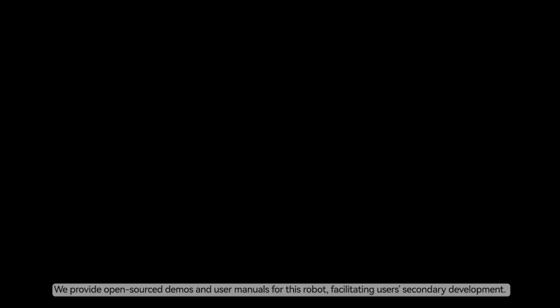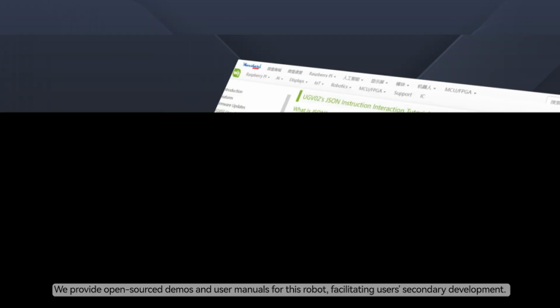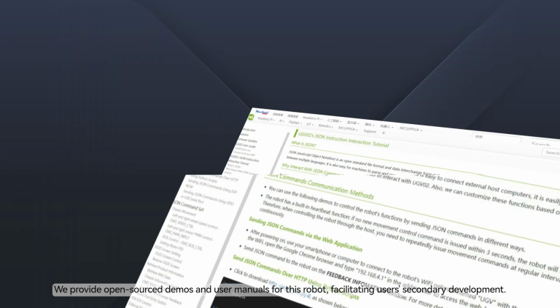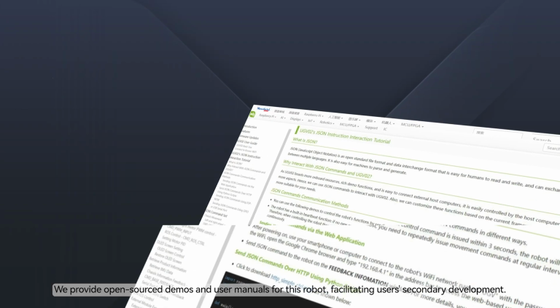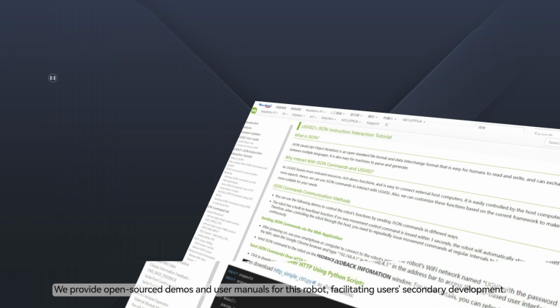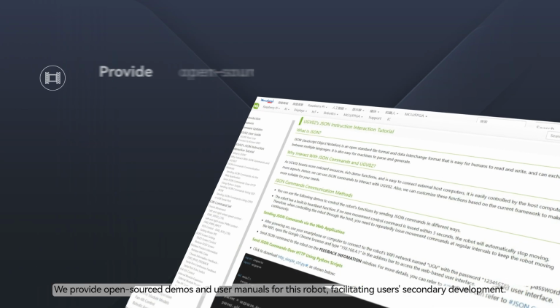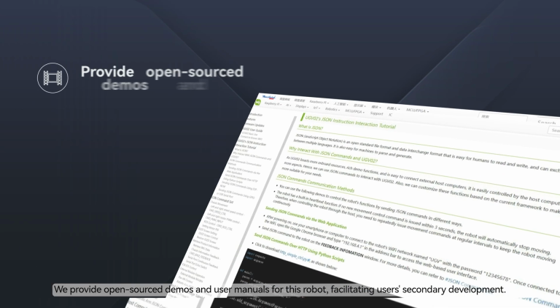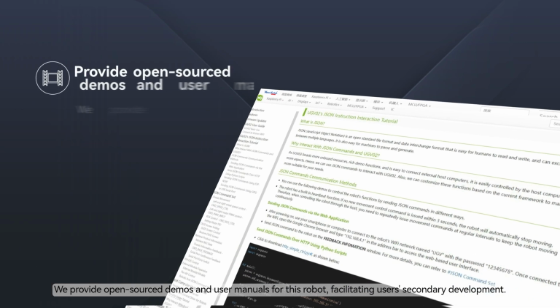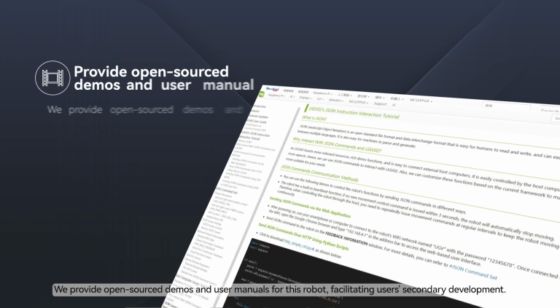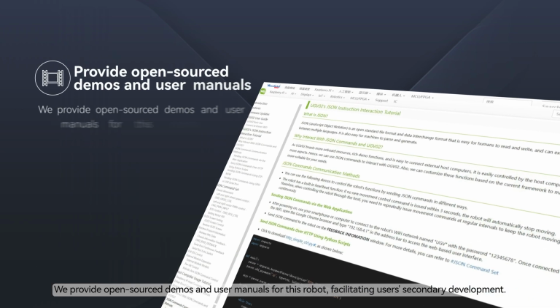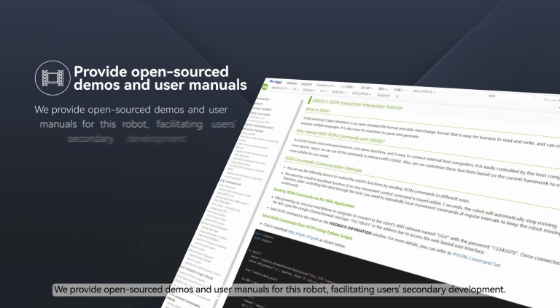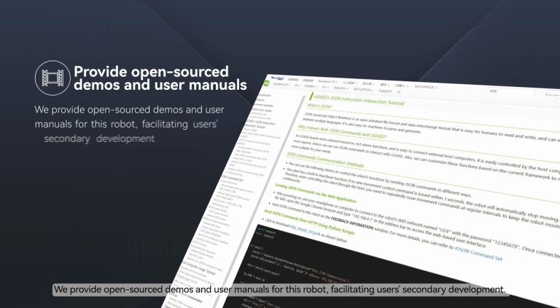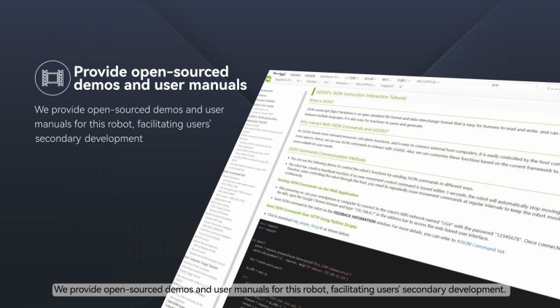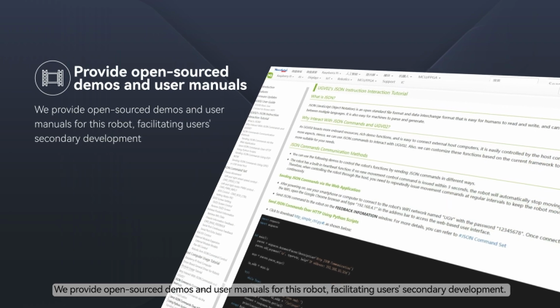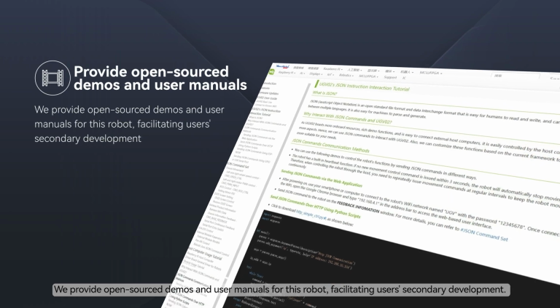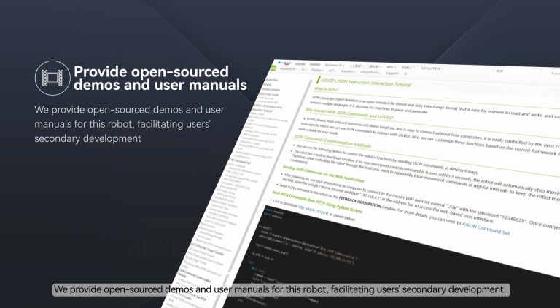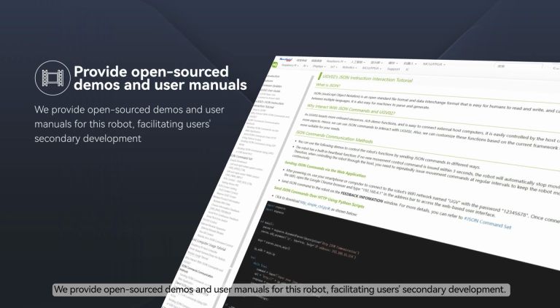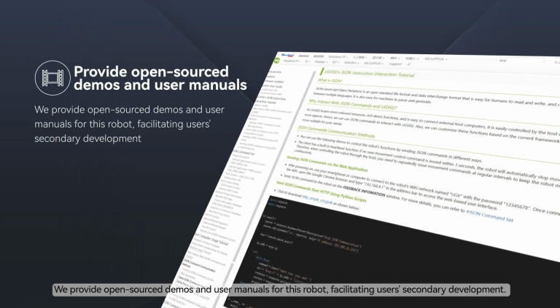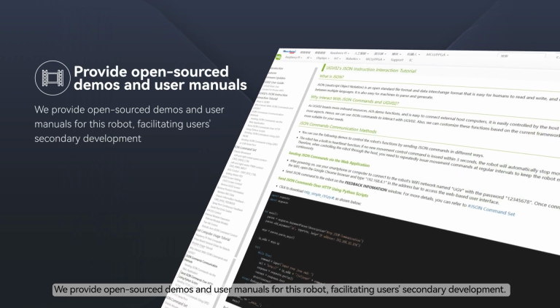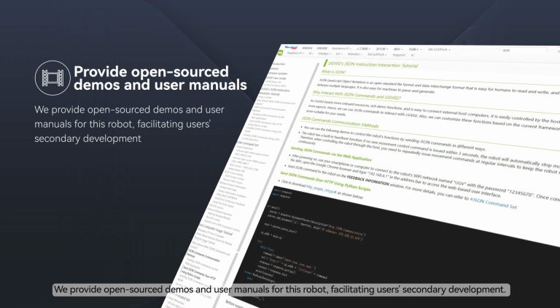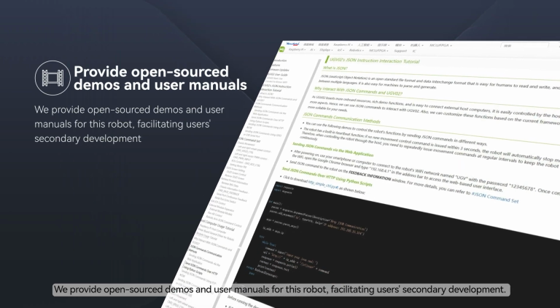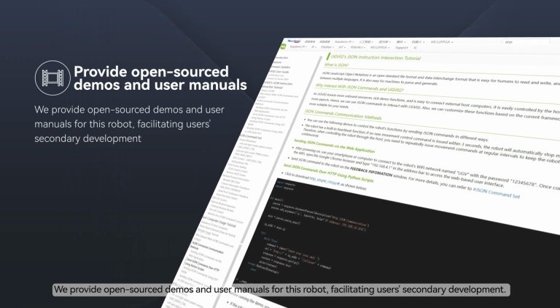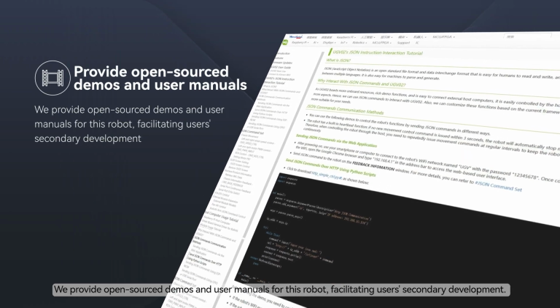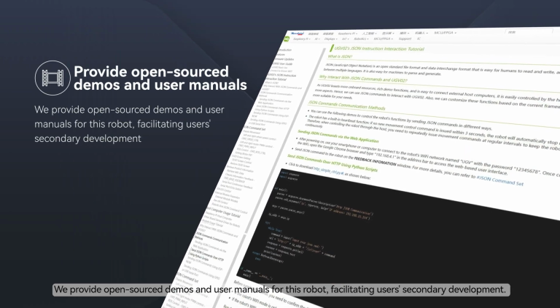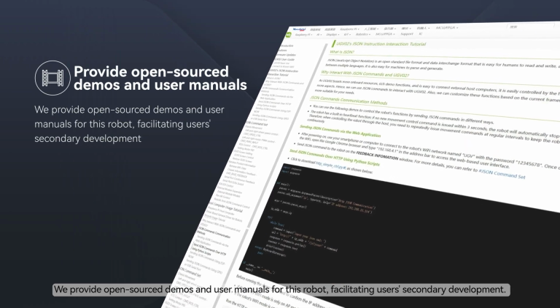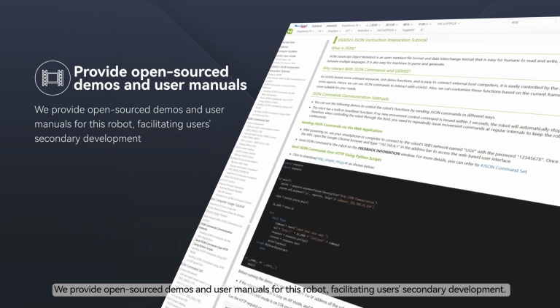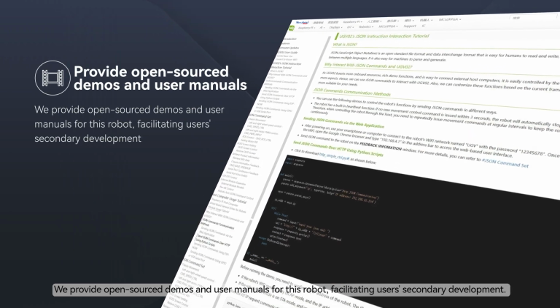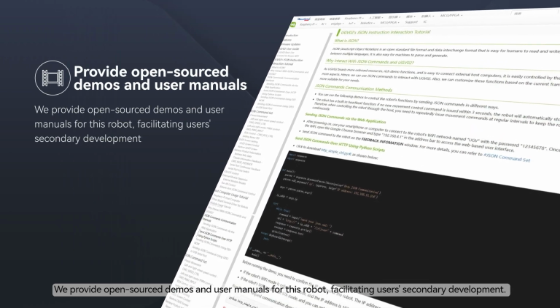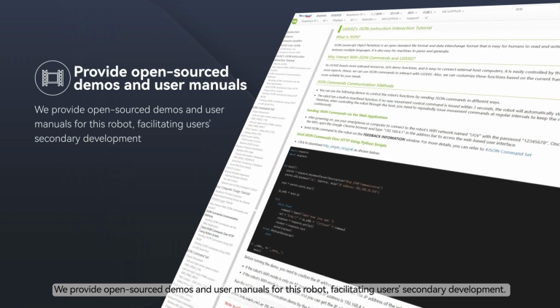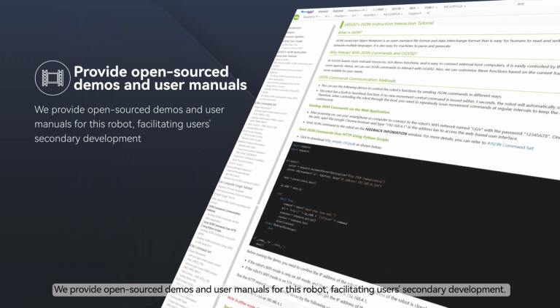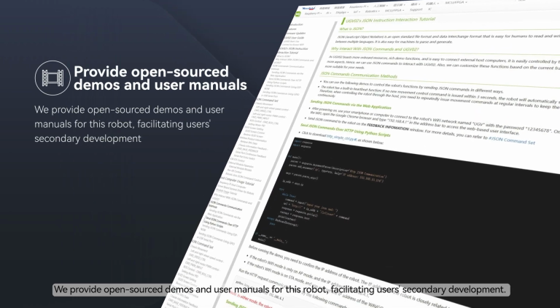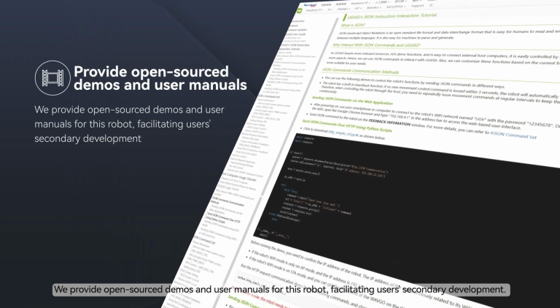We provide open-source demos and user manuals for this robot, facilitating users' secondary development.